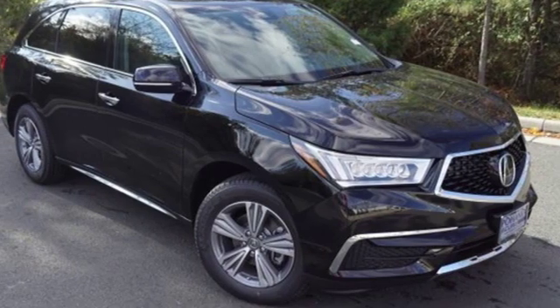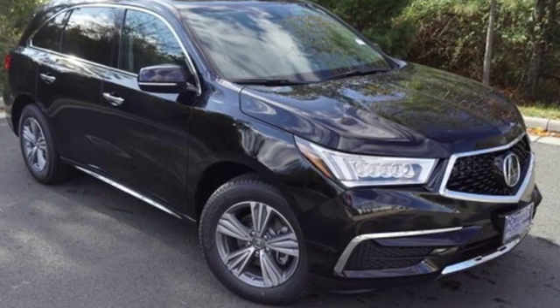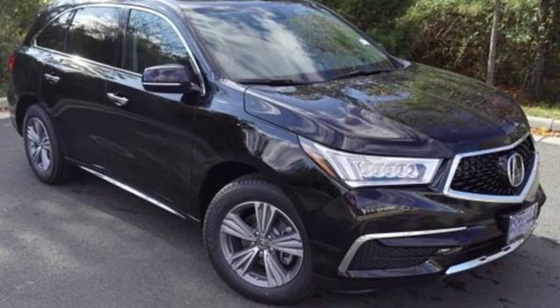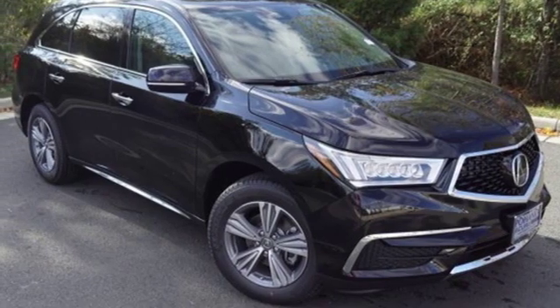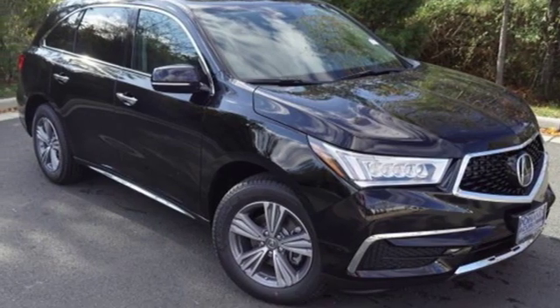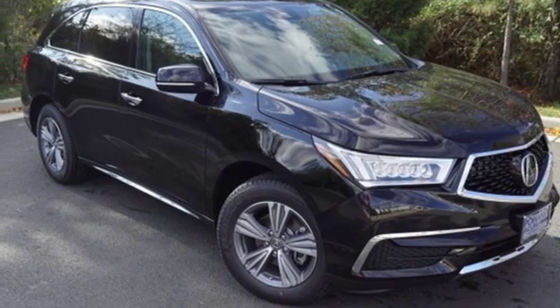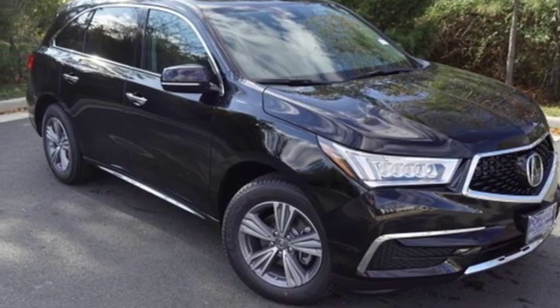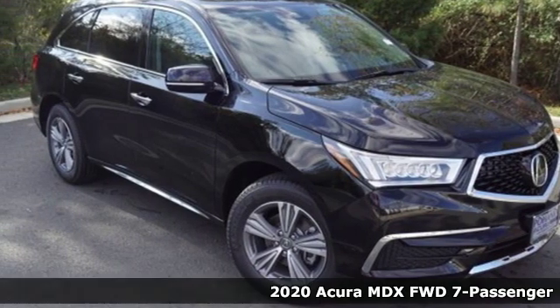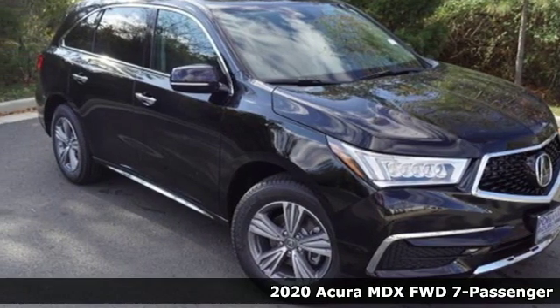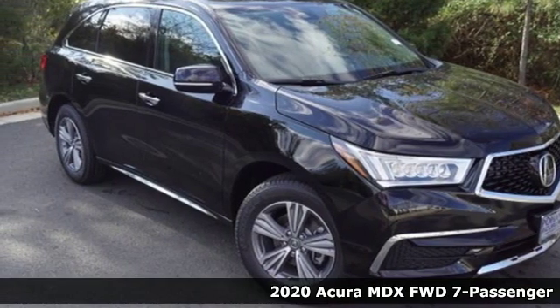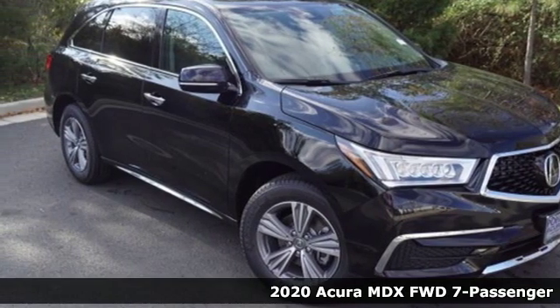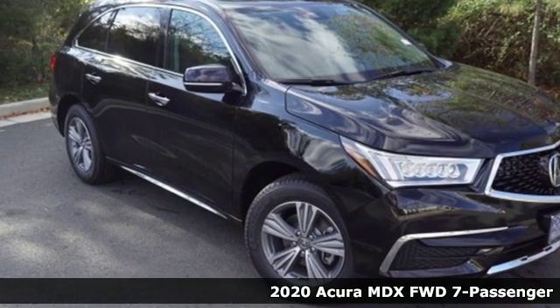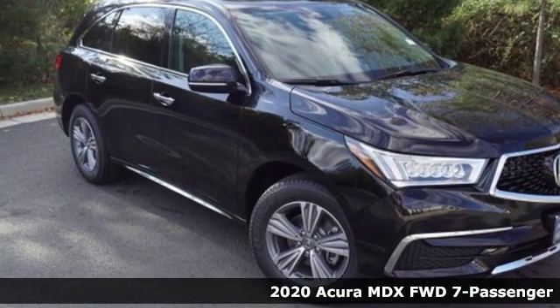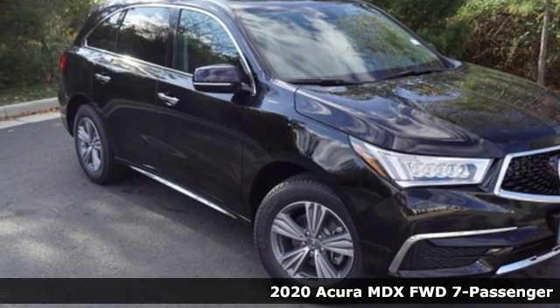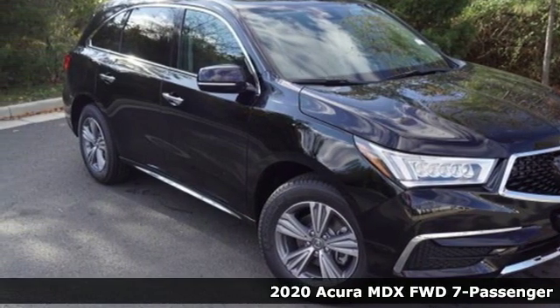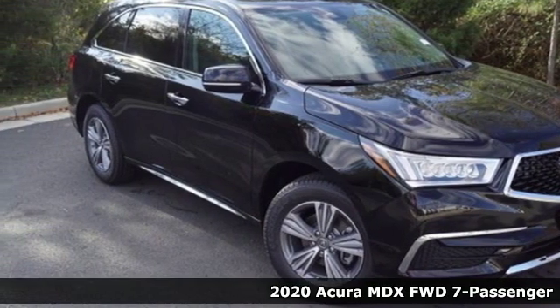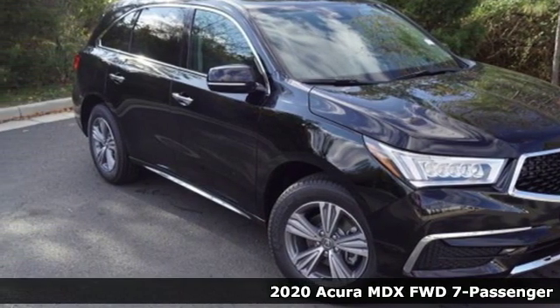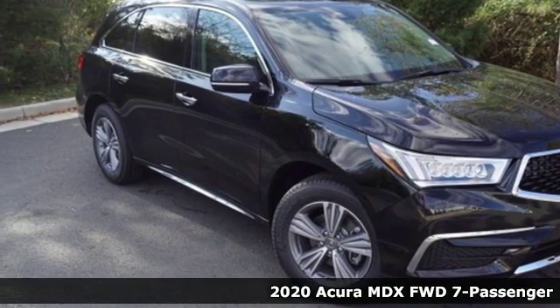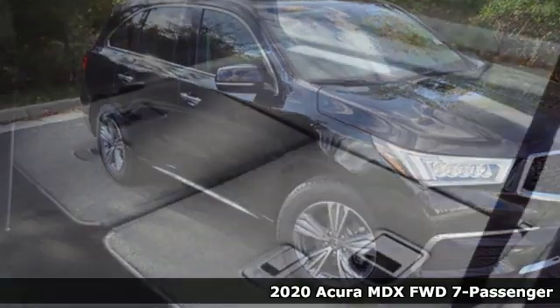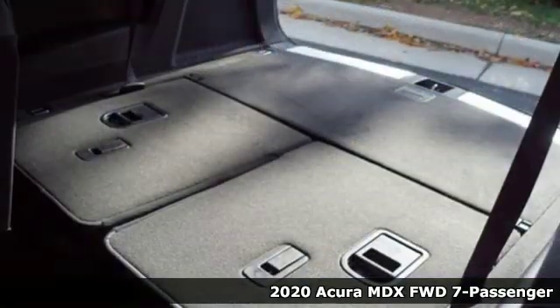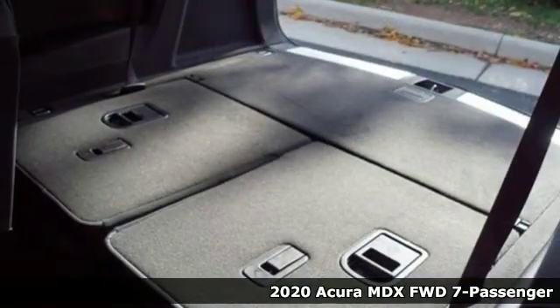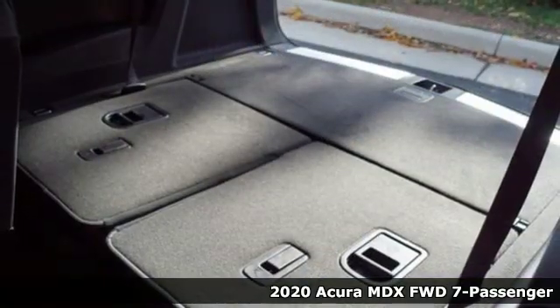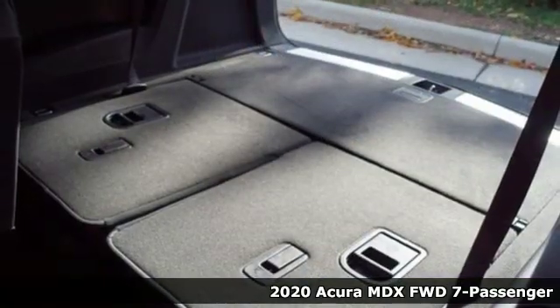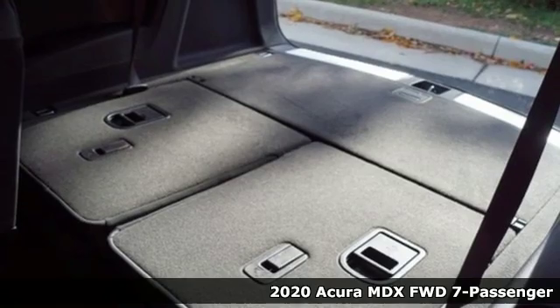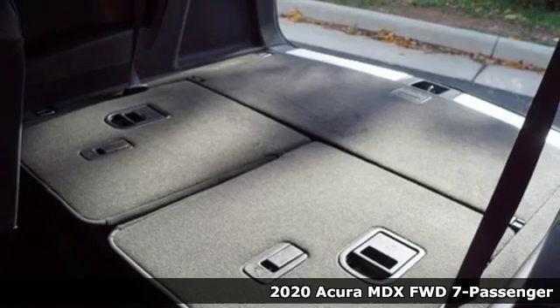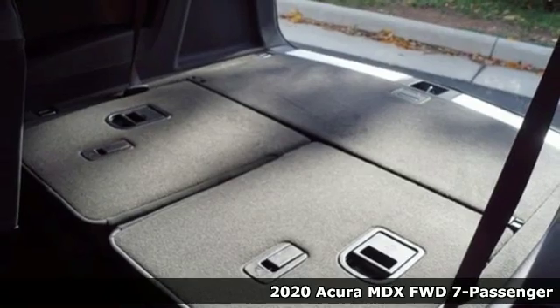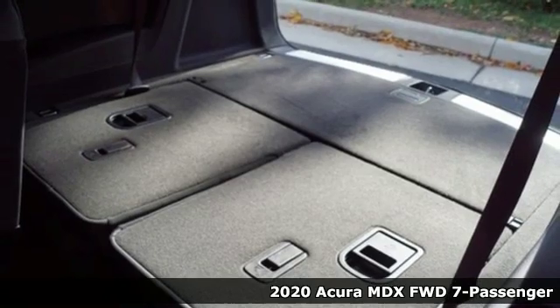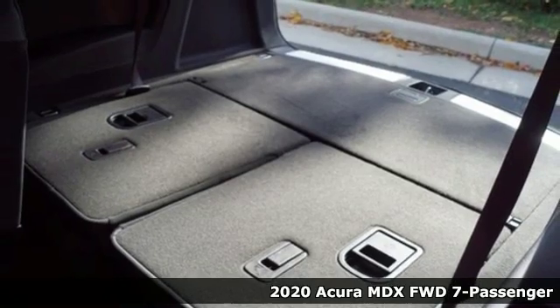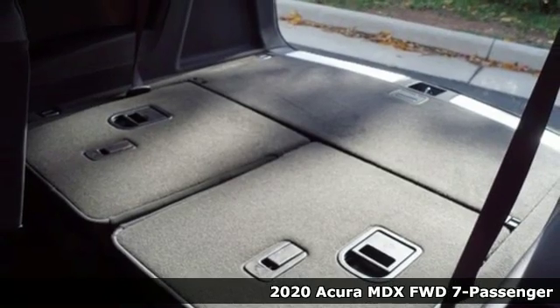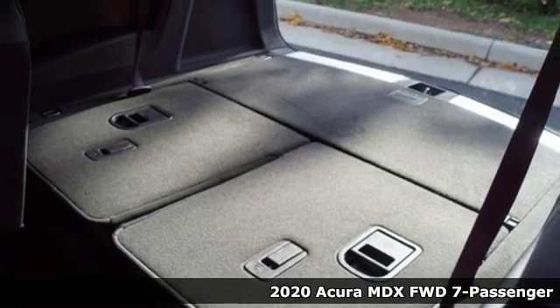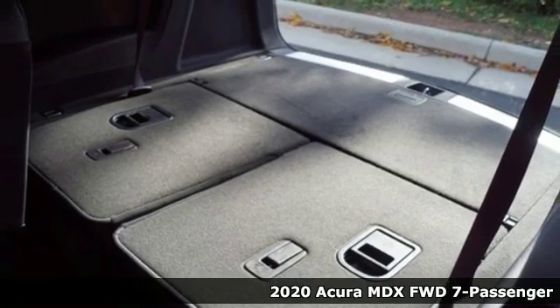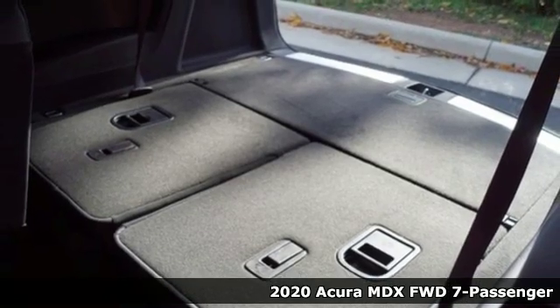Here's a new 2020 Acura MDX. Three rows of luxury, entertainment, and precision.